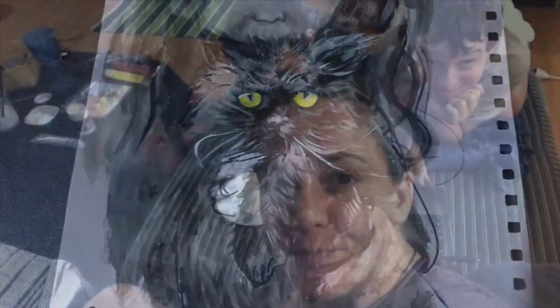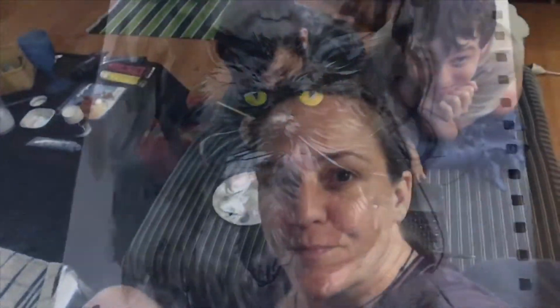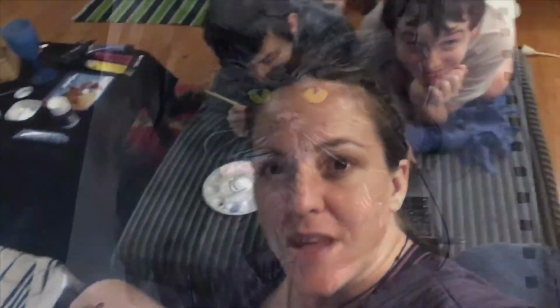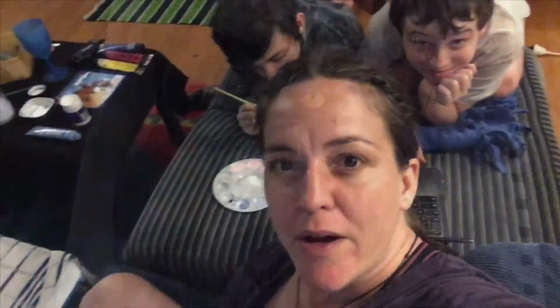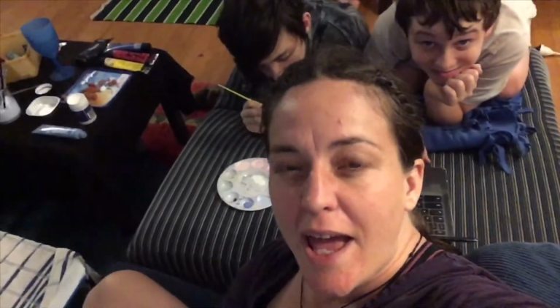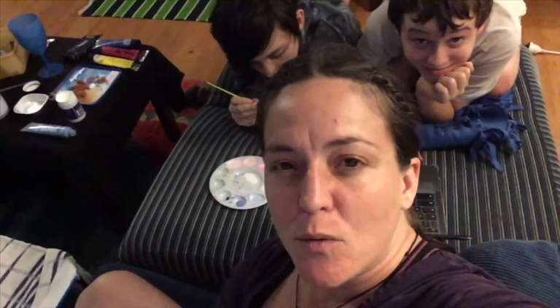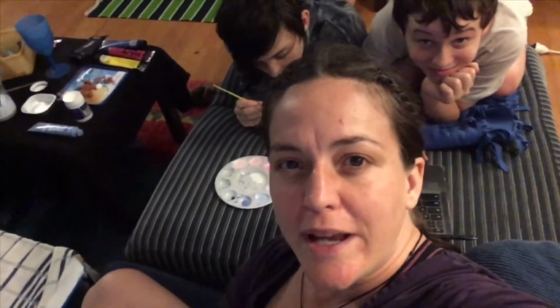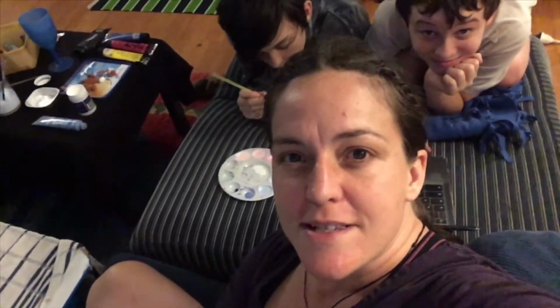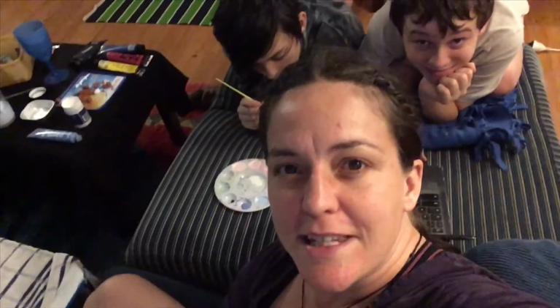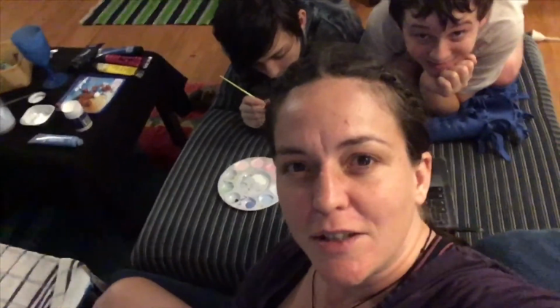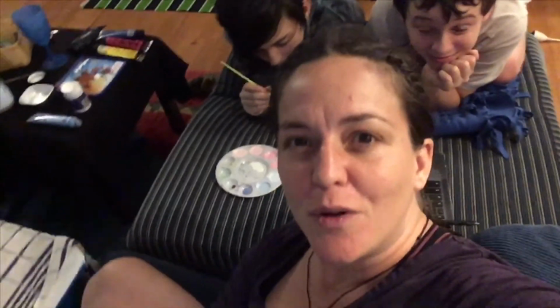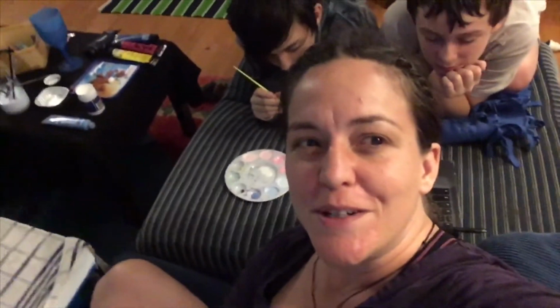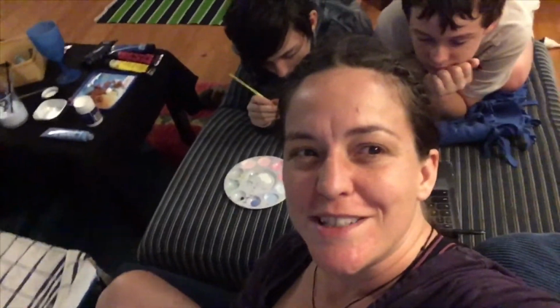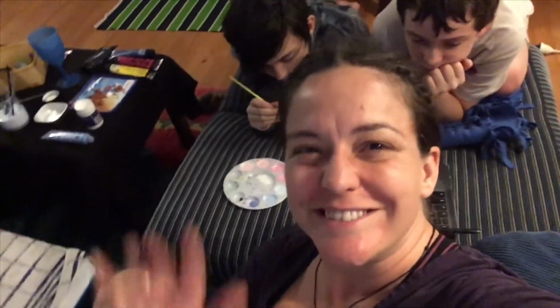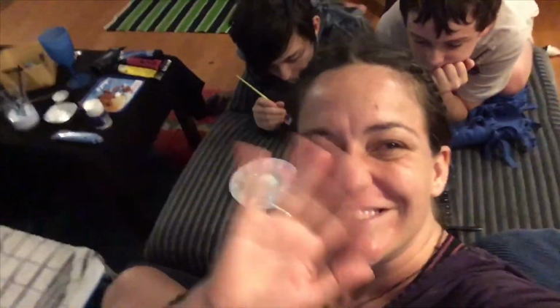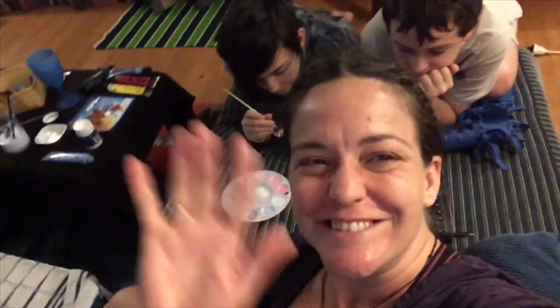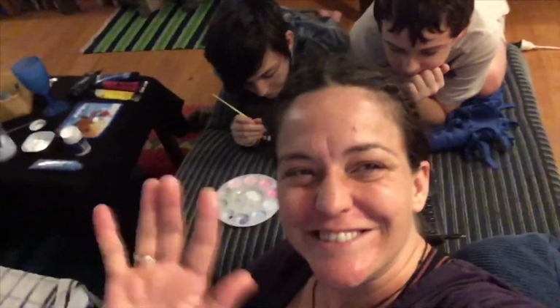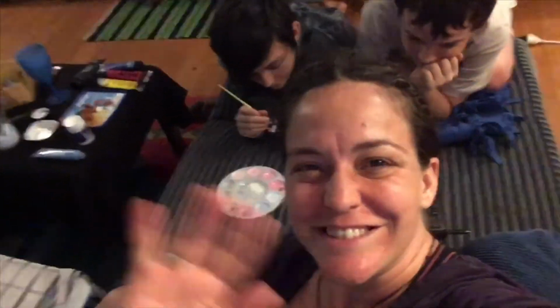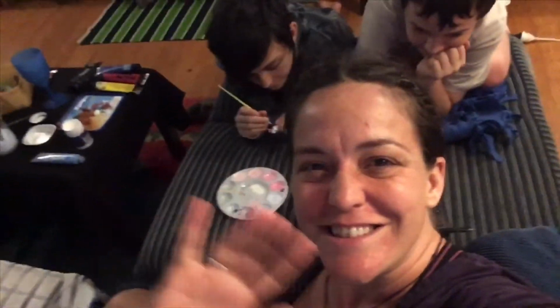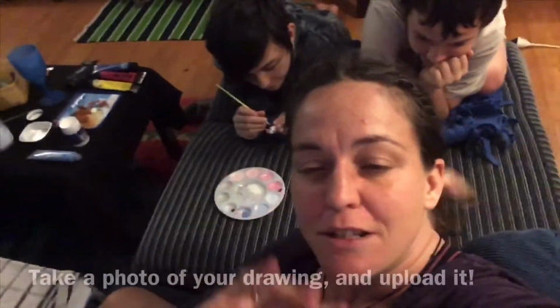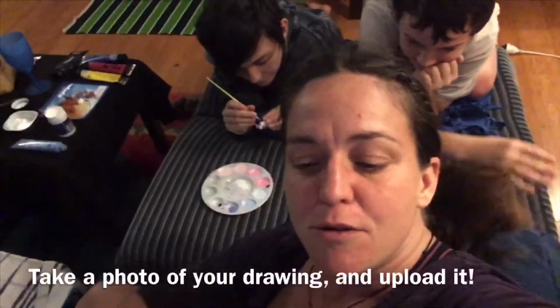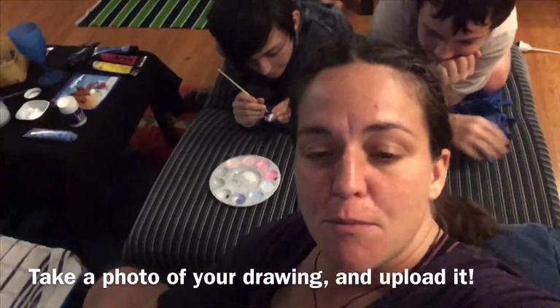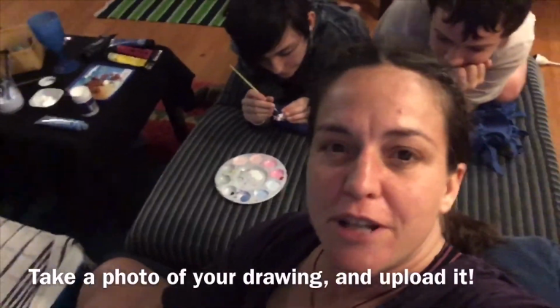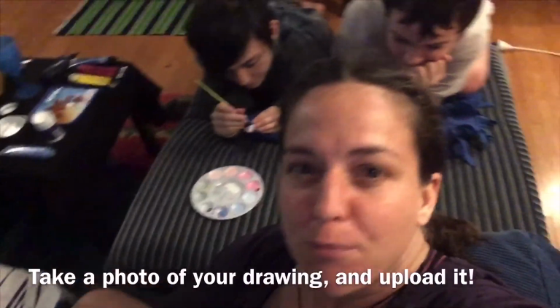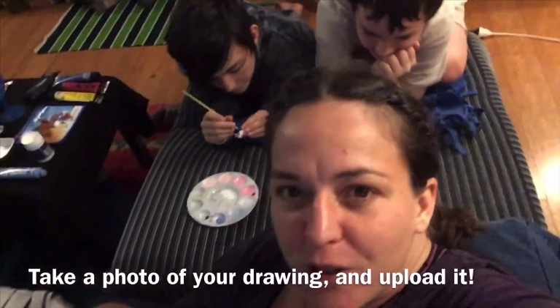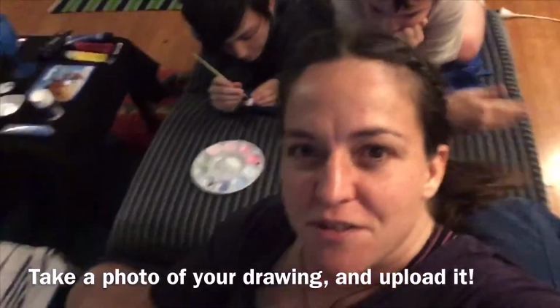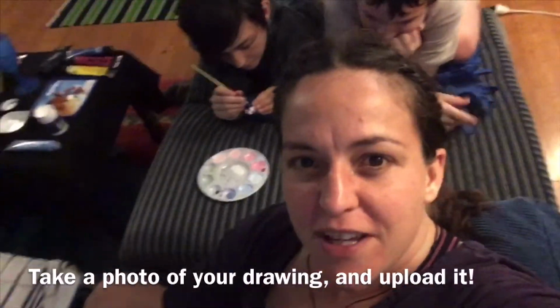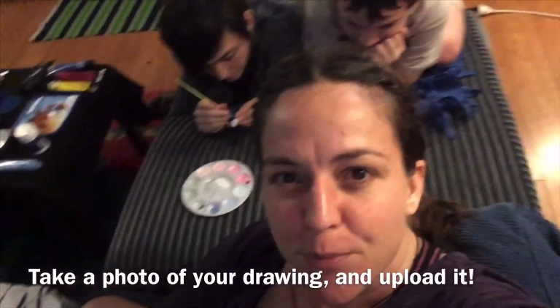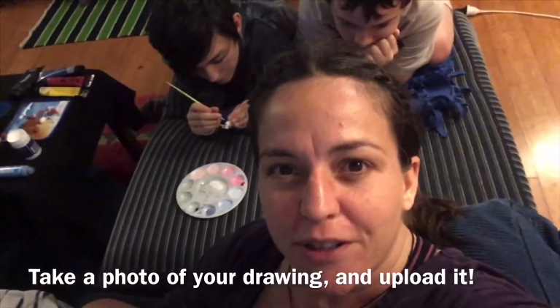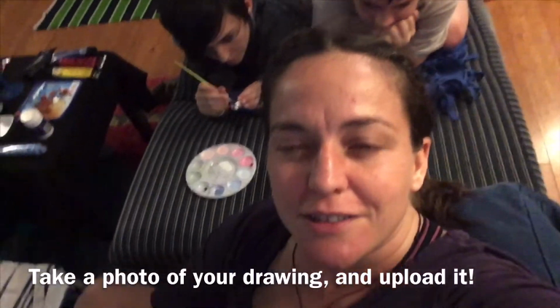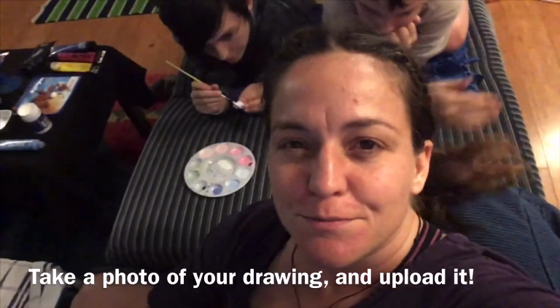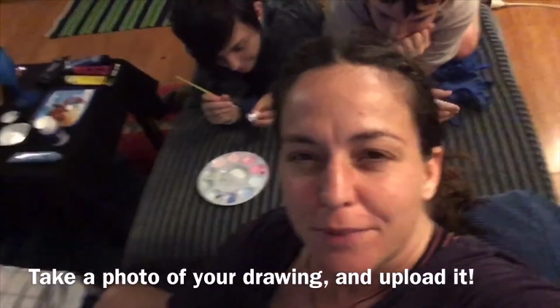I can't wait to see yours — remember to upload it to Facebook. Bye!